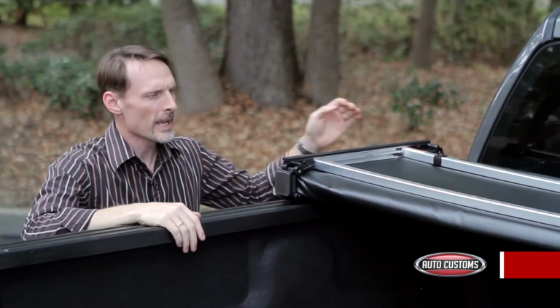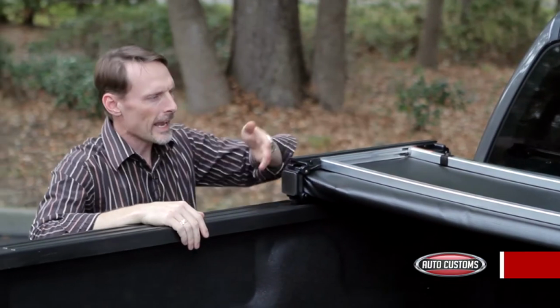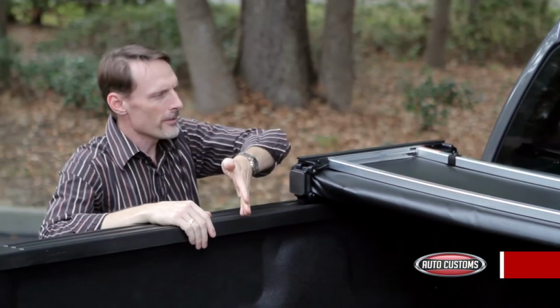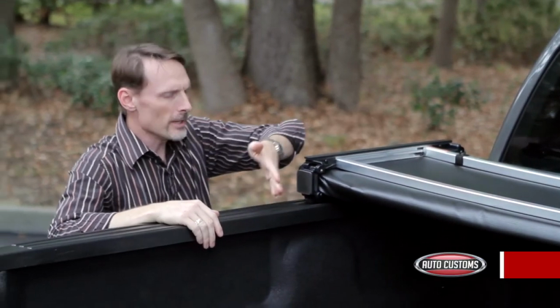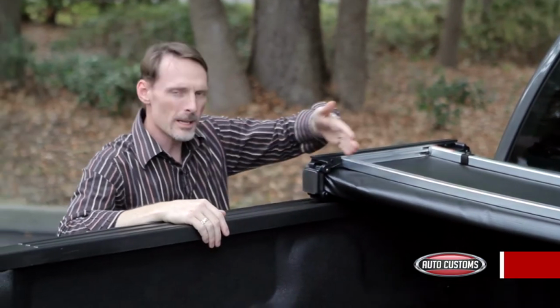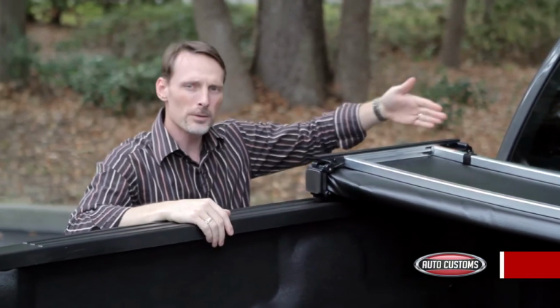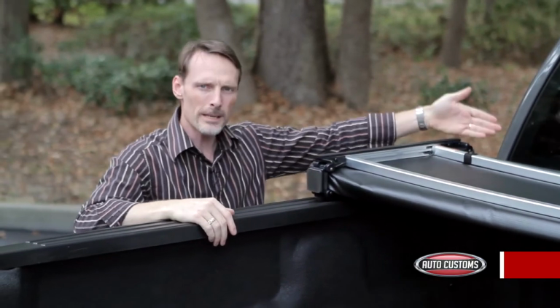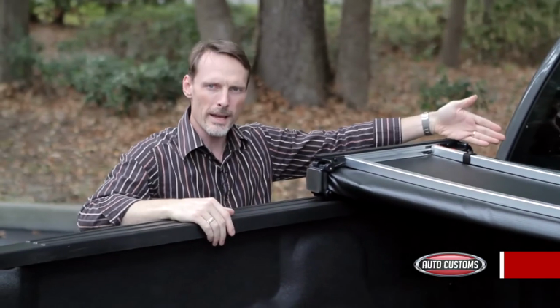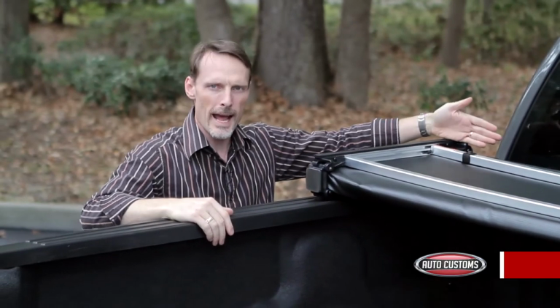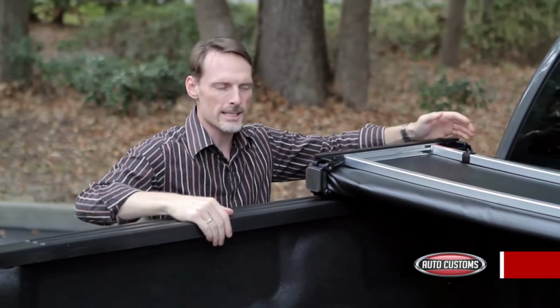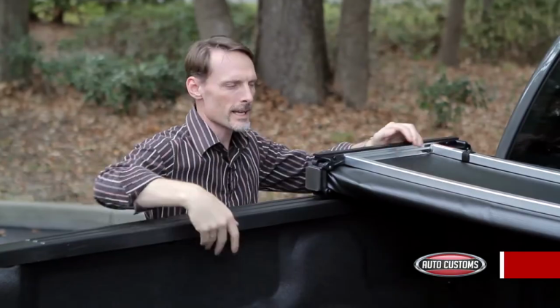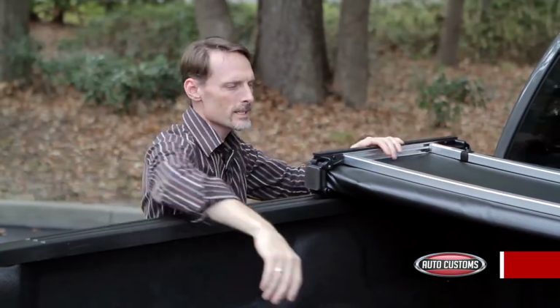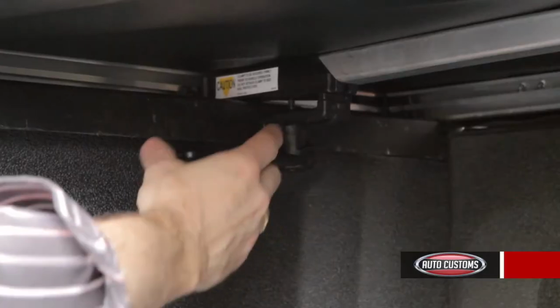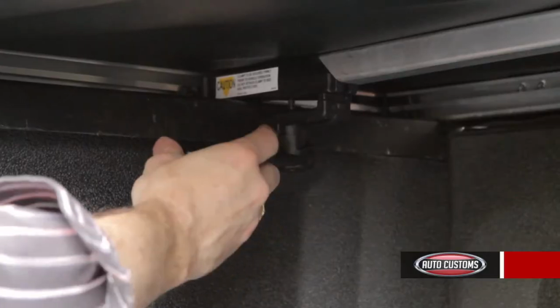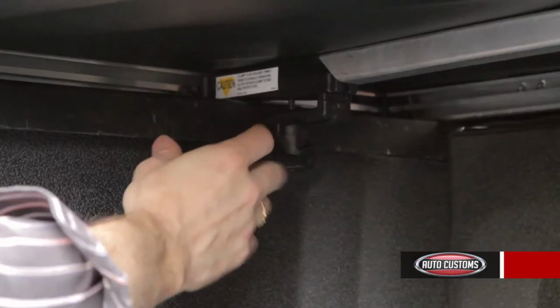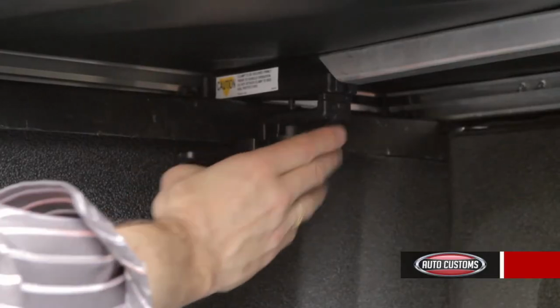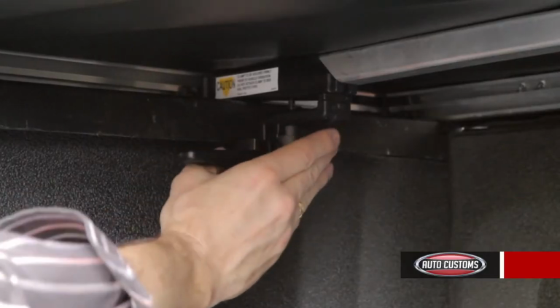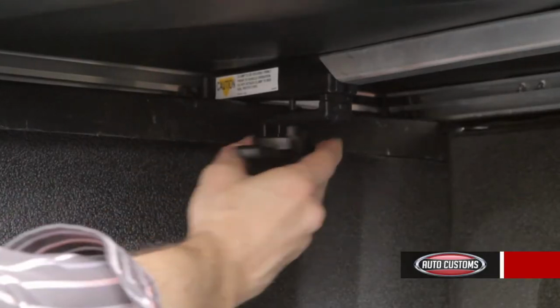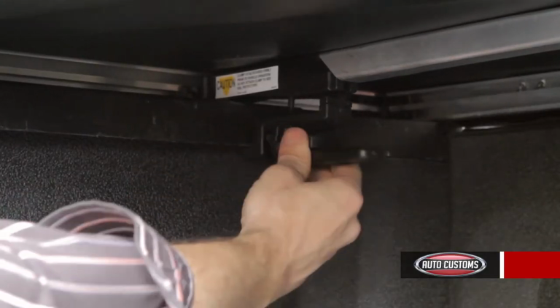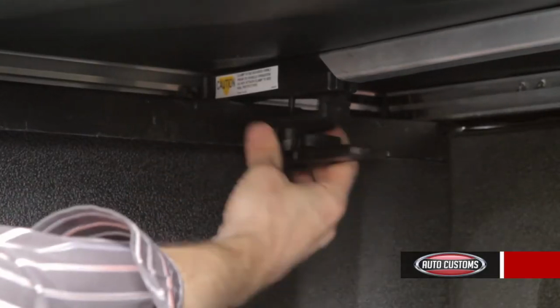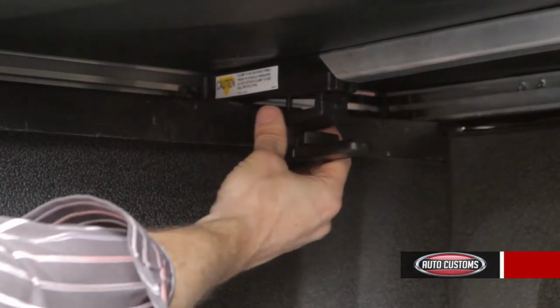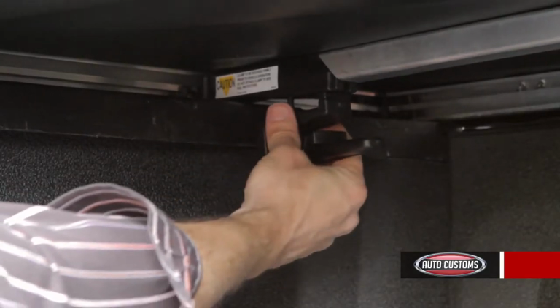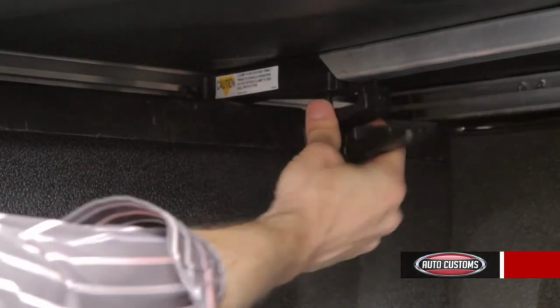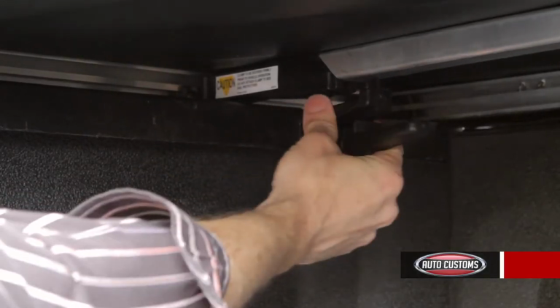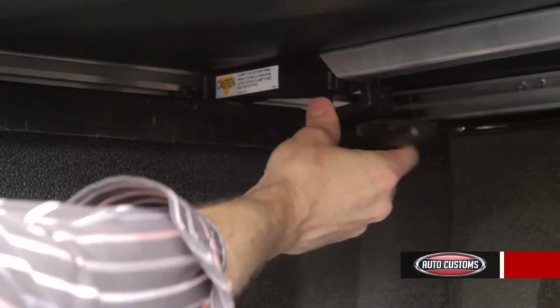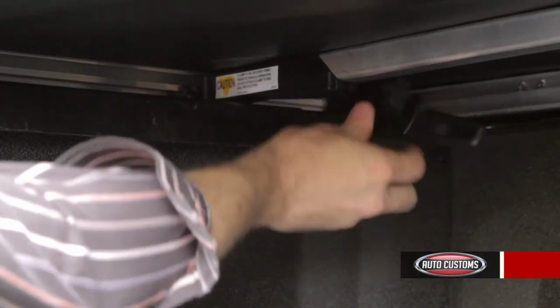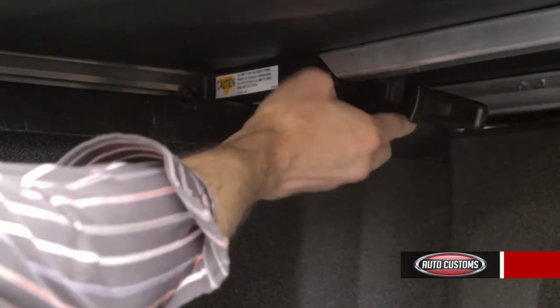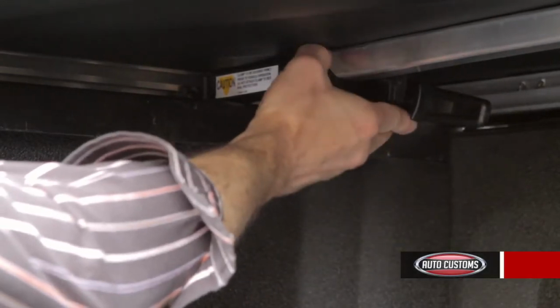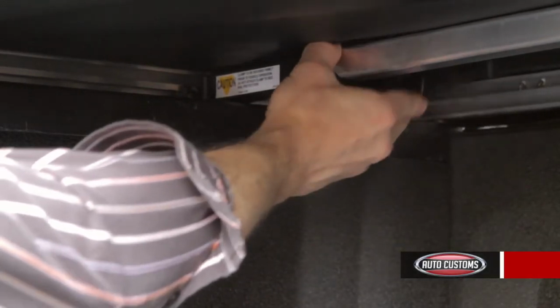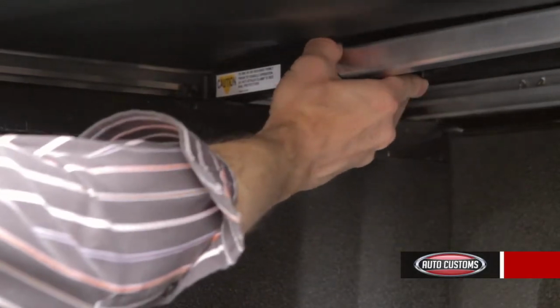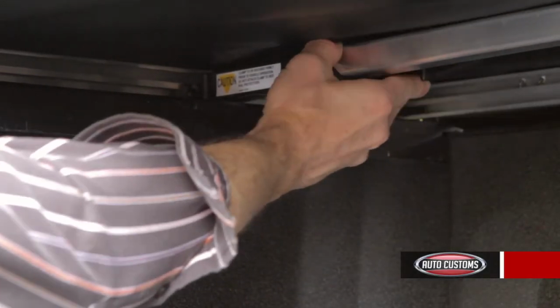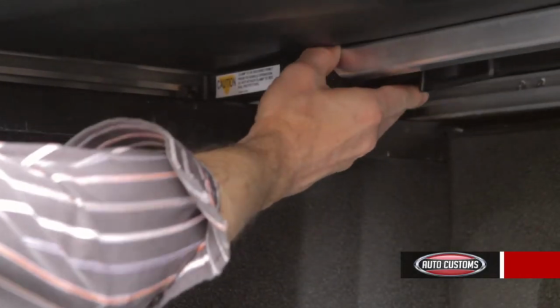And if you need complete bed access, just release the clamps at the front of the bed and the cover comes right off.